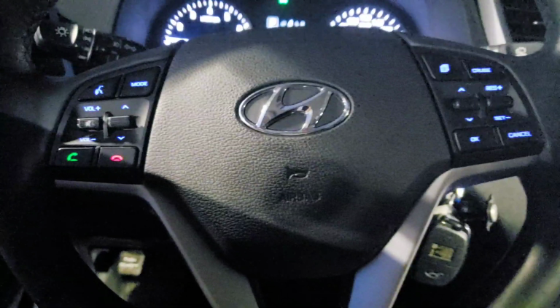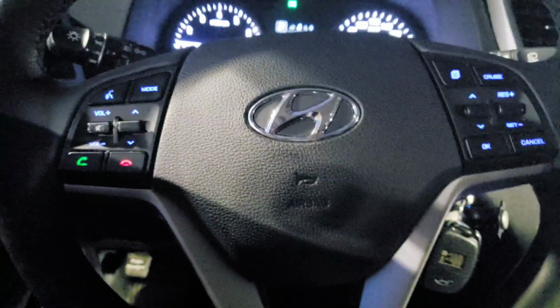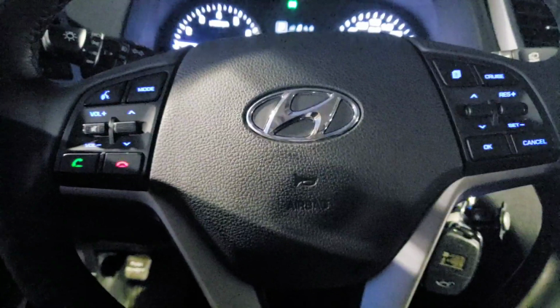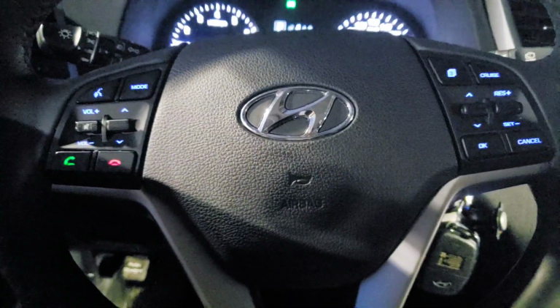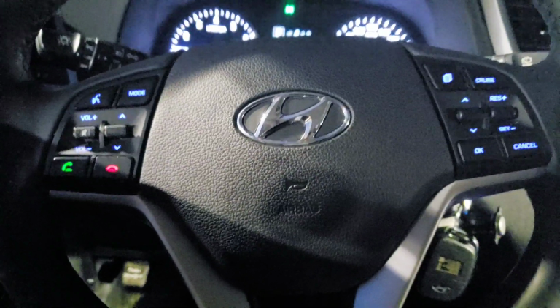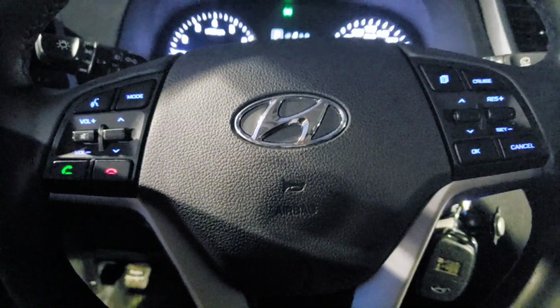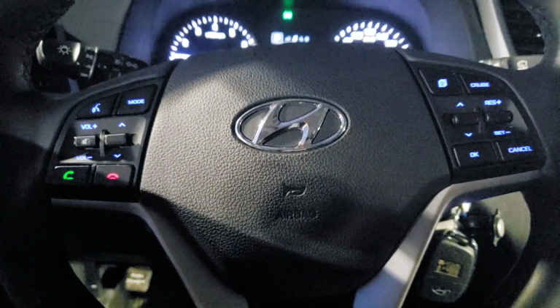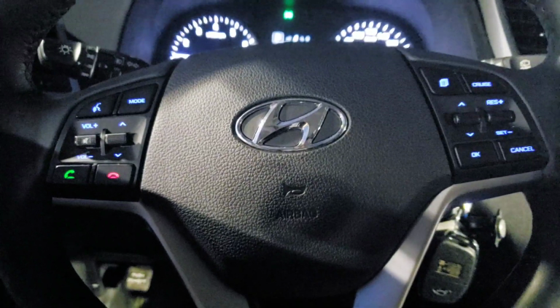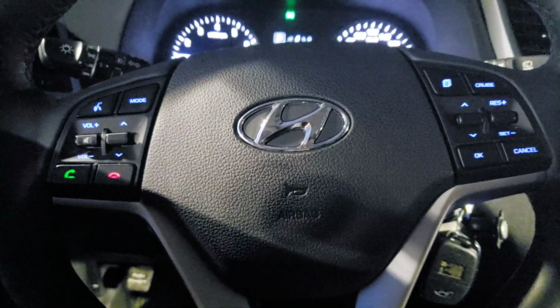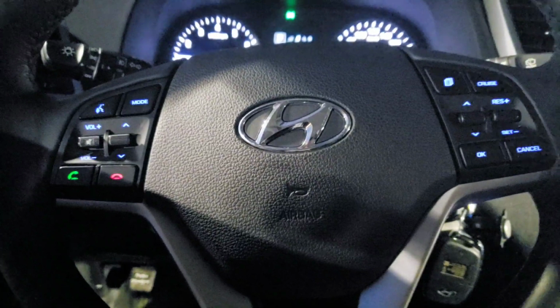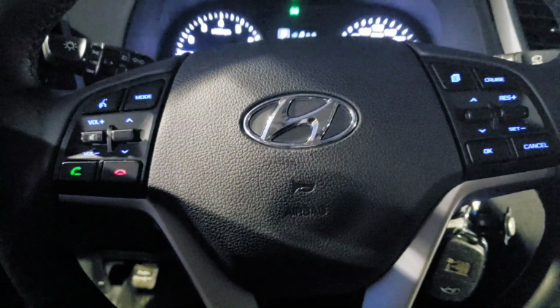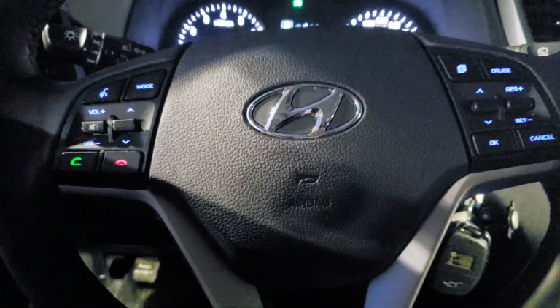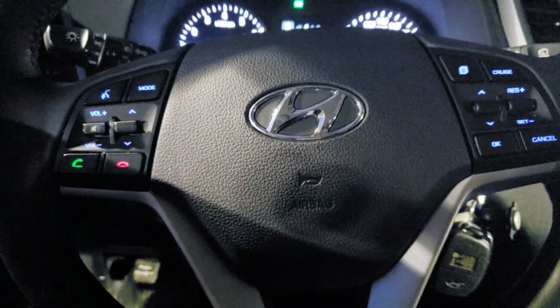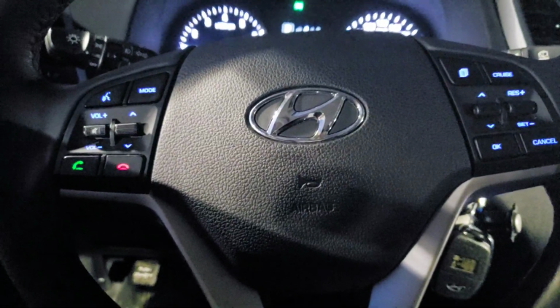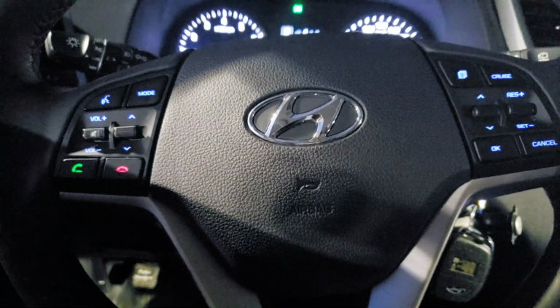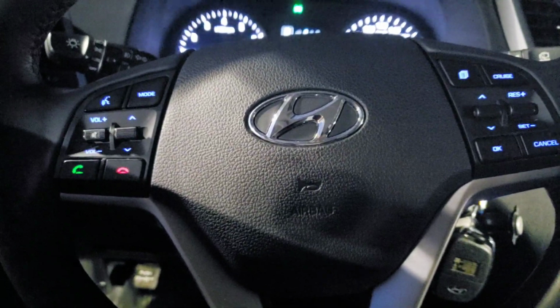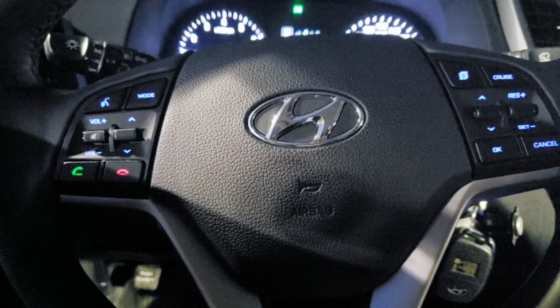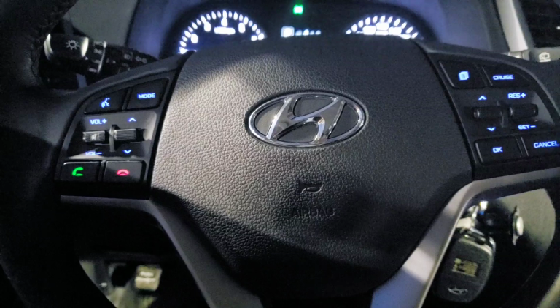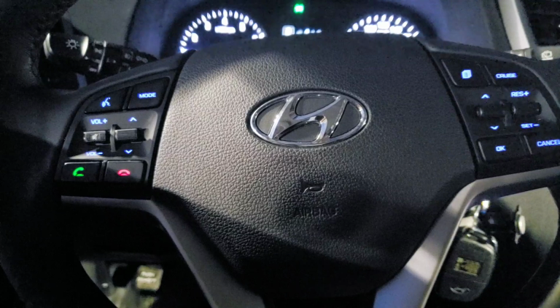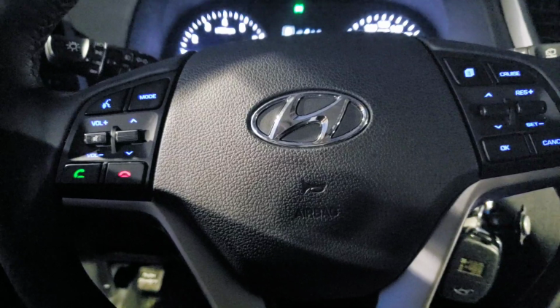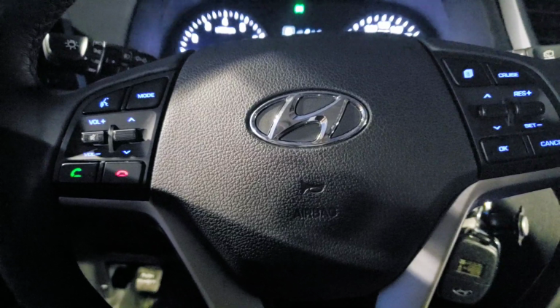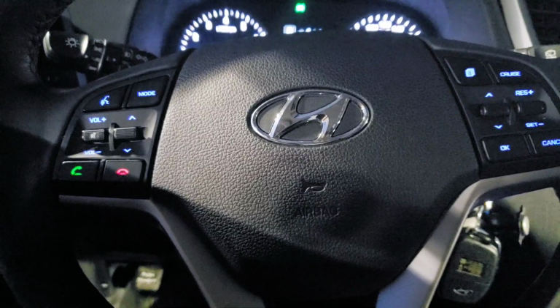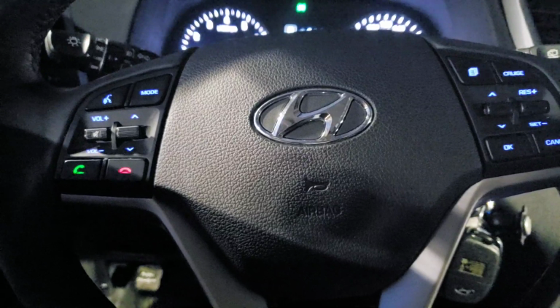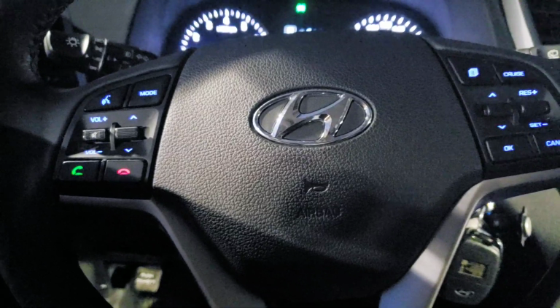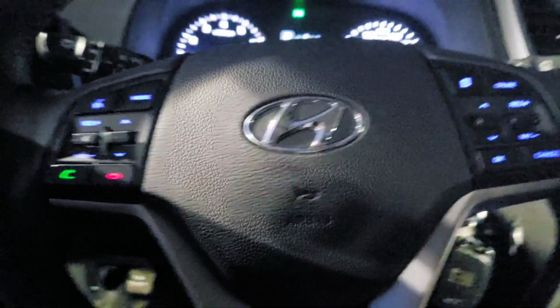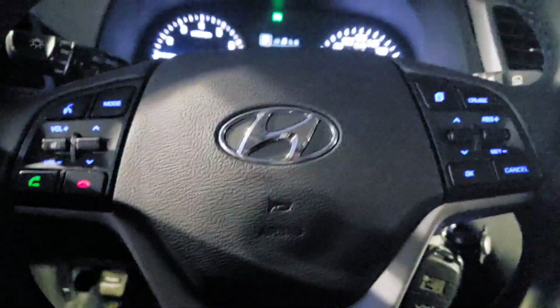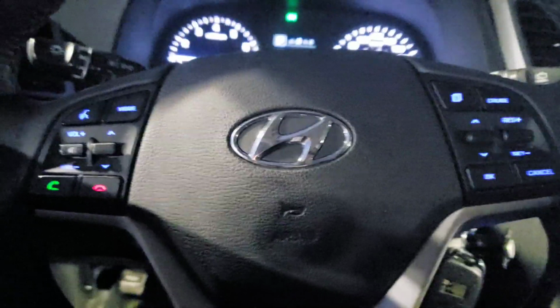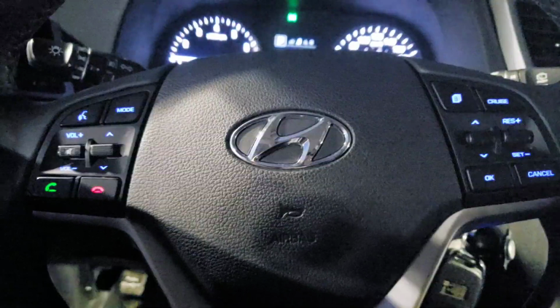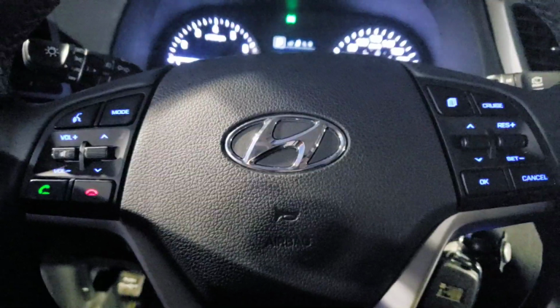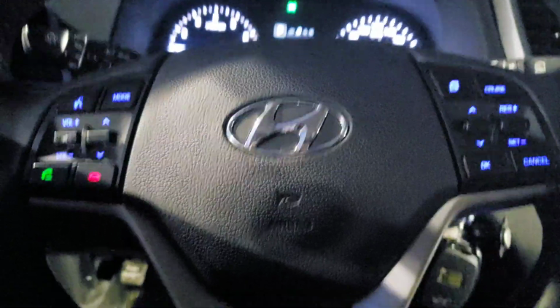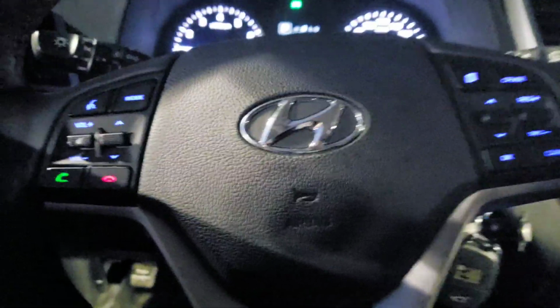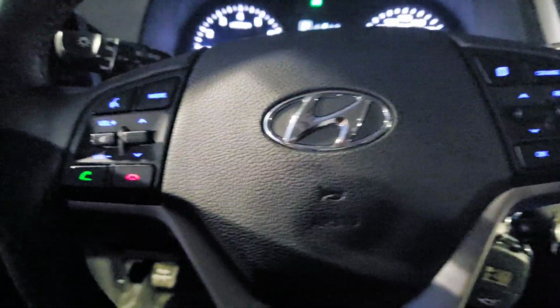Here in the steering wheel you can see your hands-free control, media control, and cruise control.